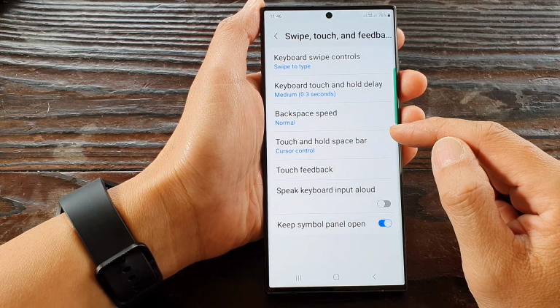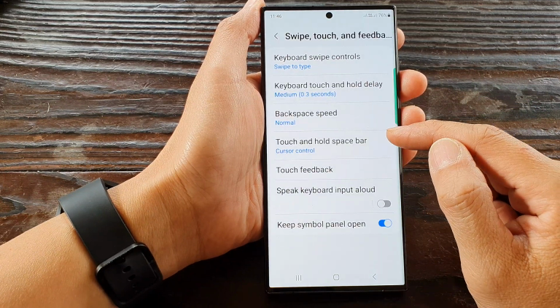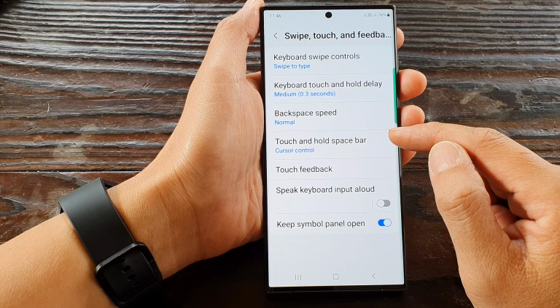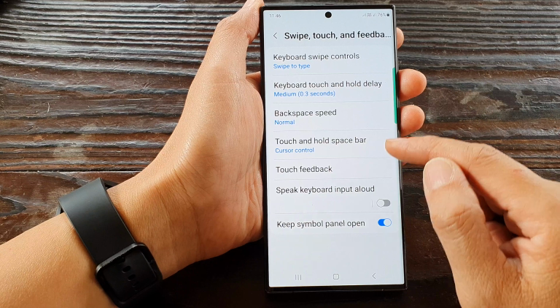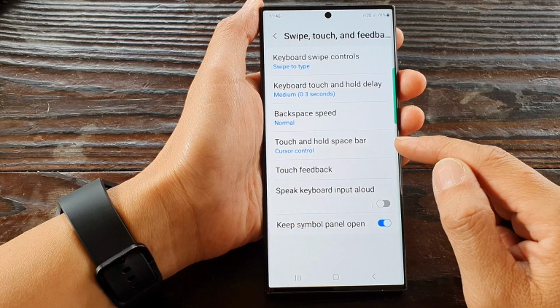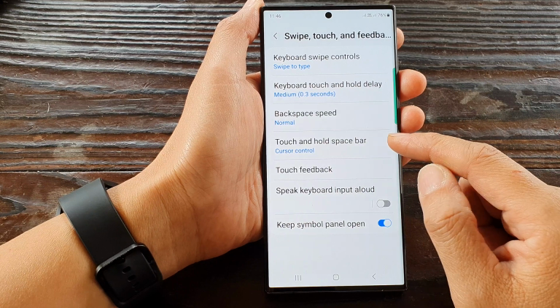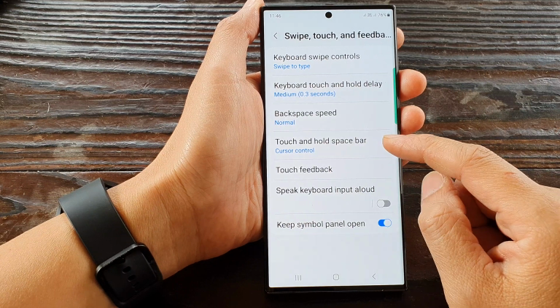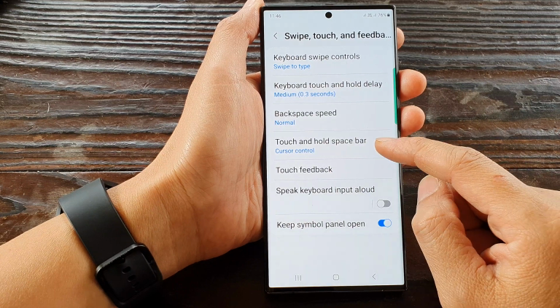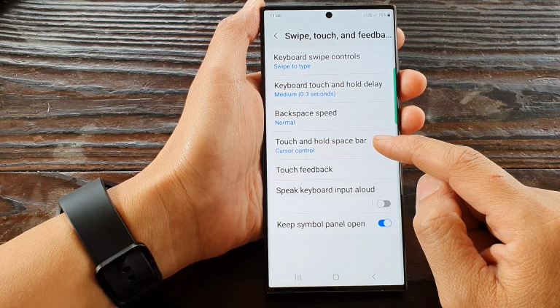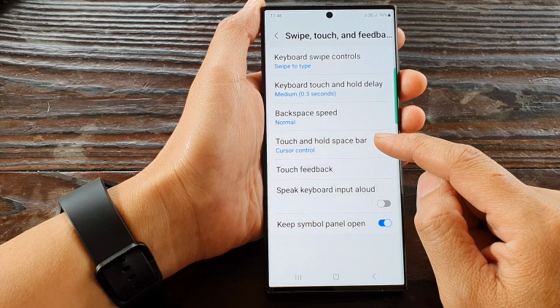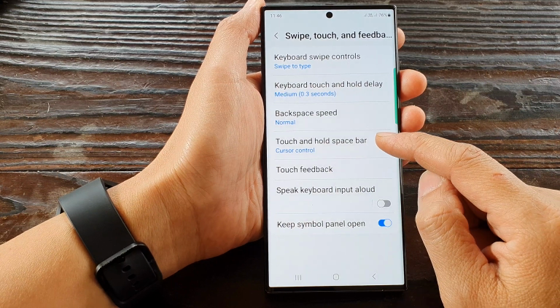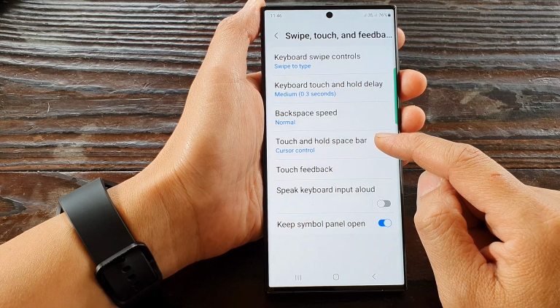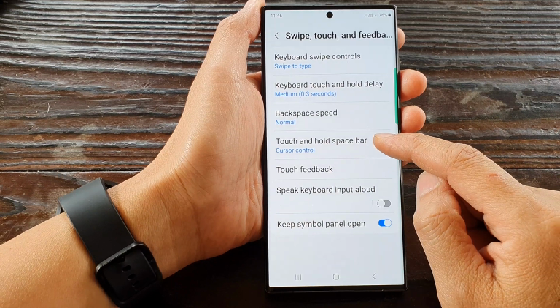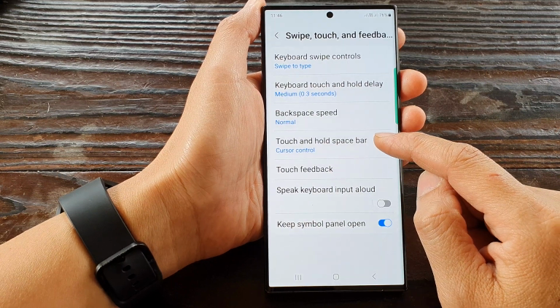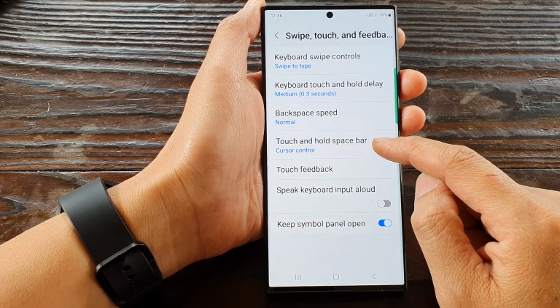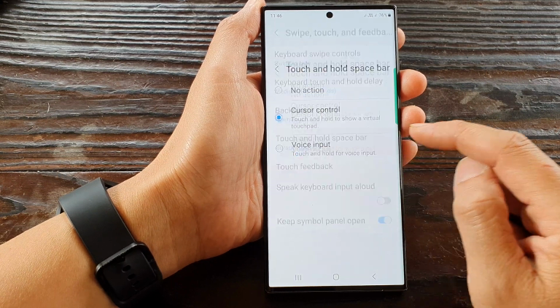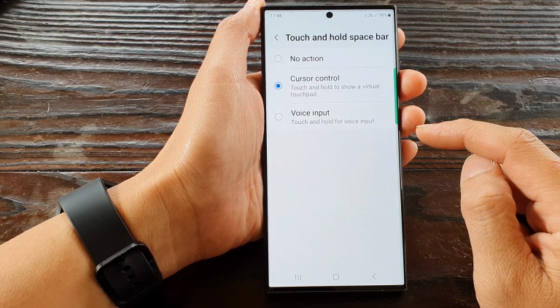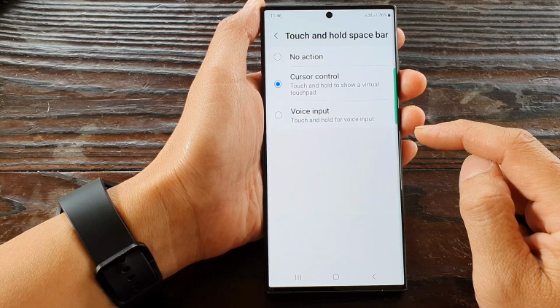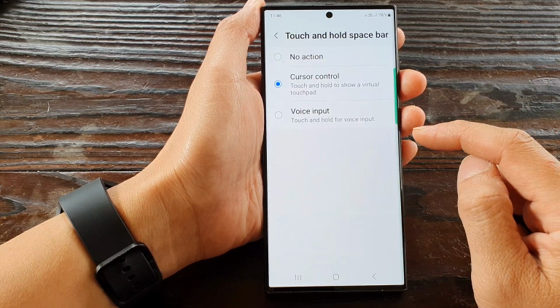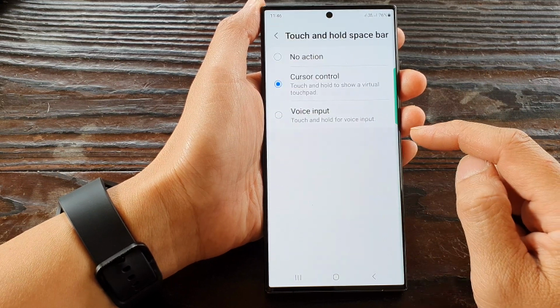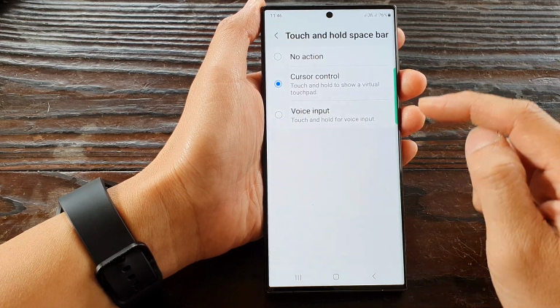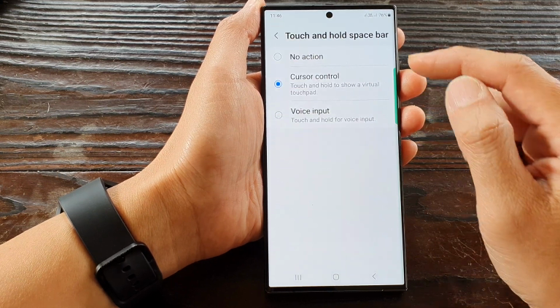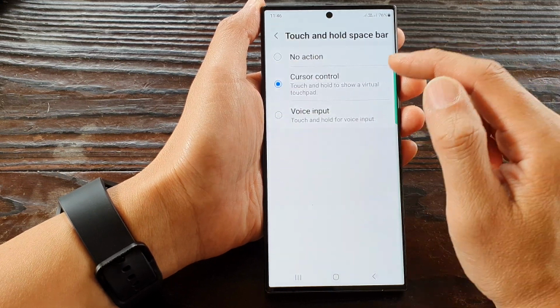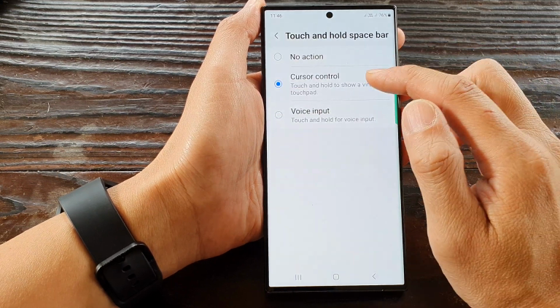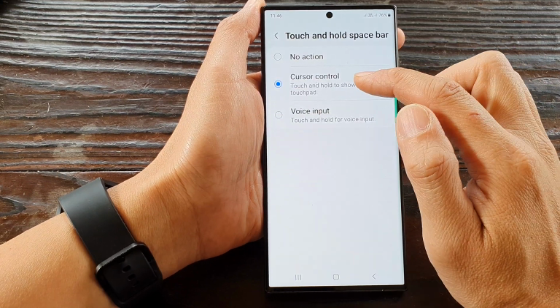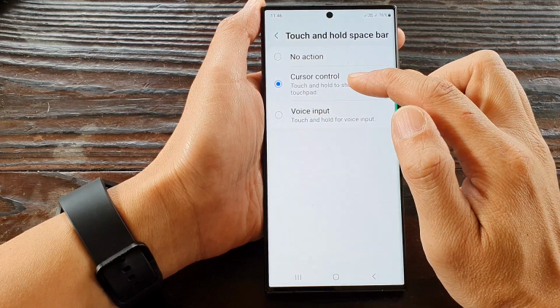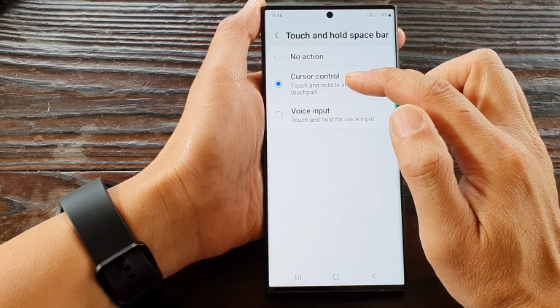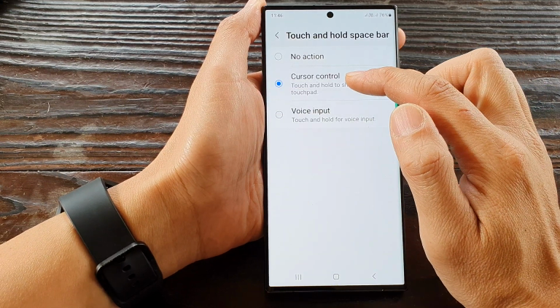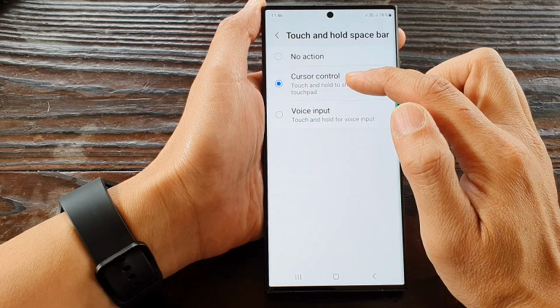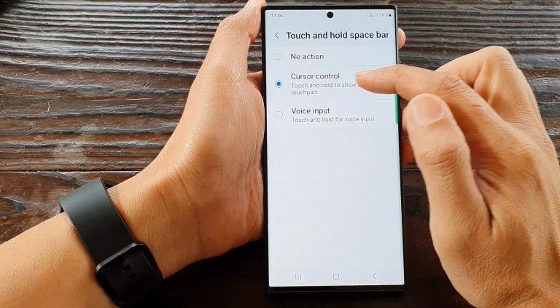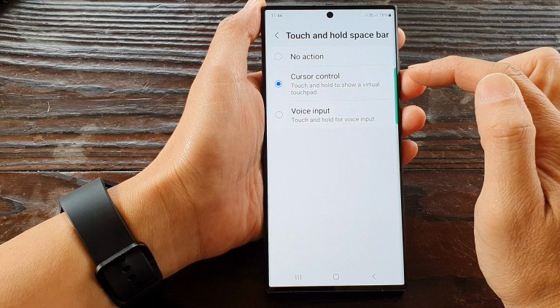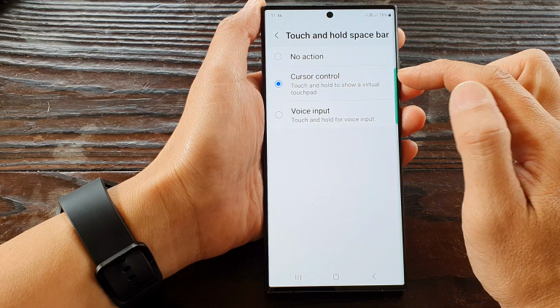Next, in here tap on touch and hold space bar. Then you want to select cursor control.